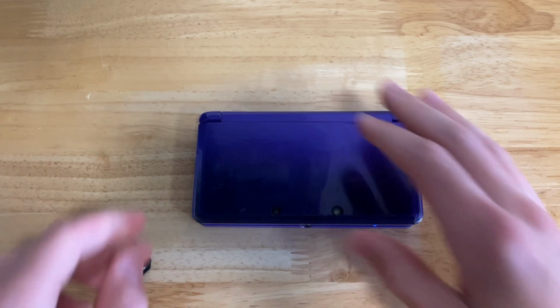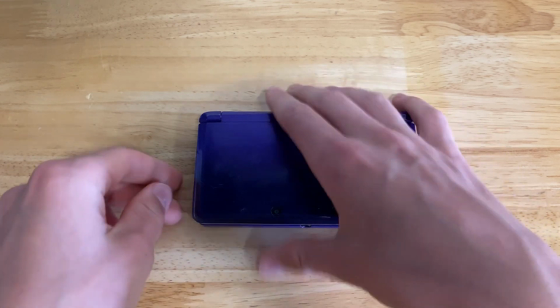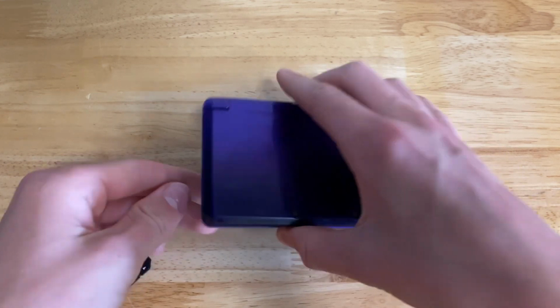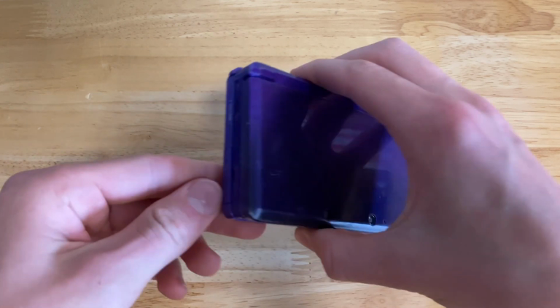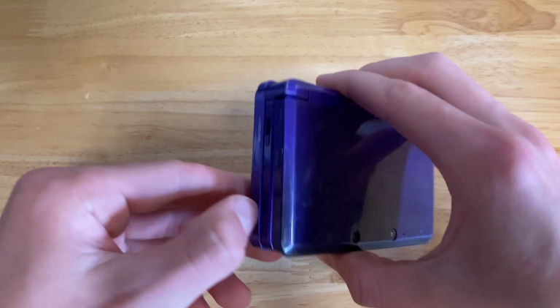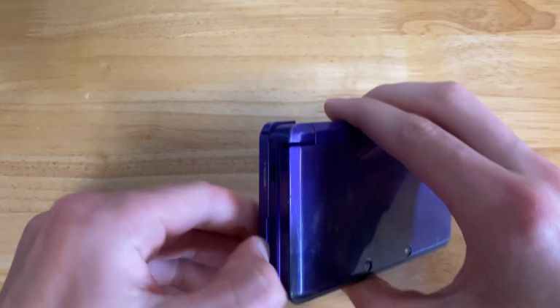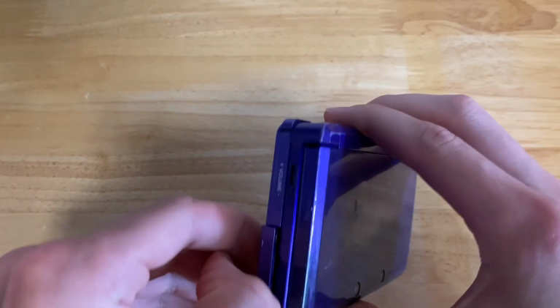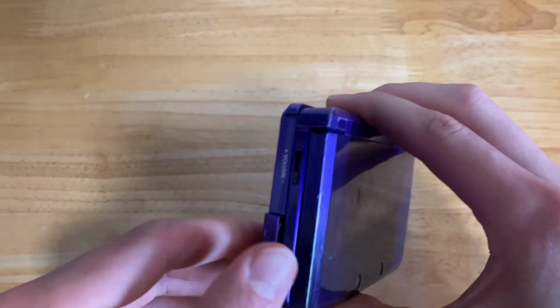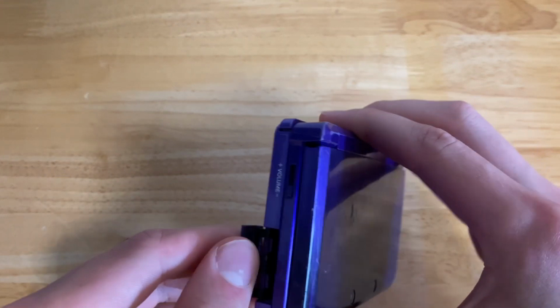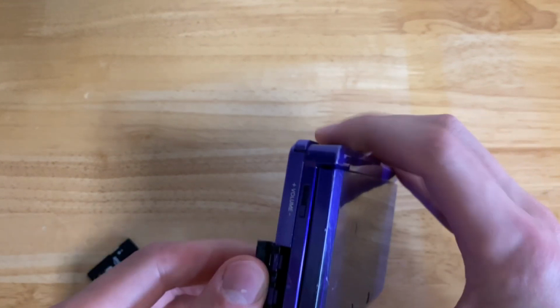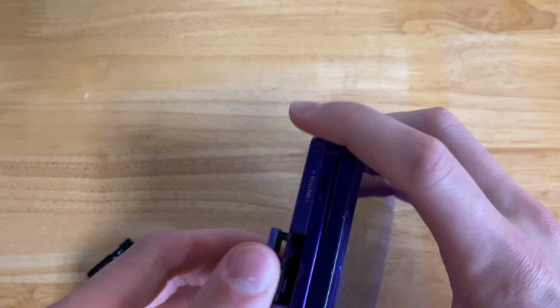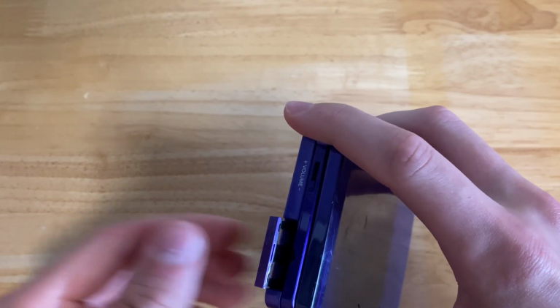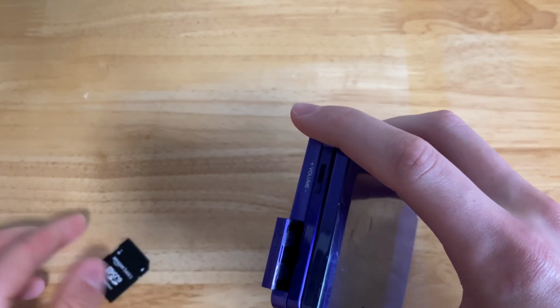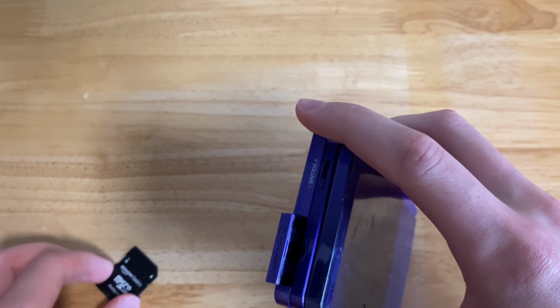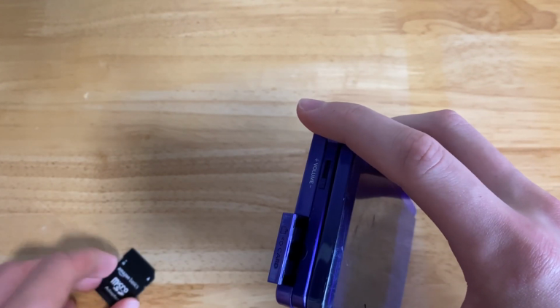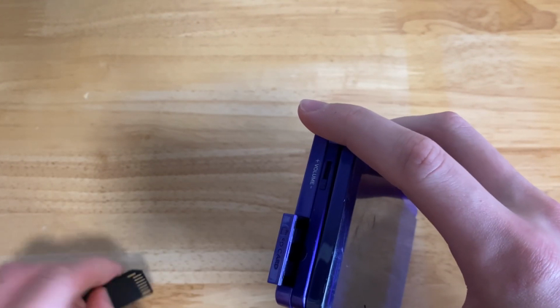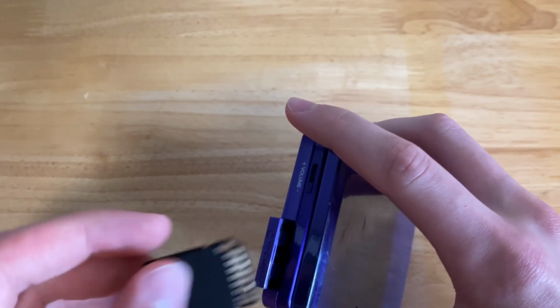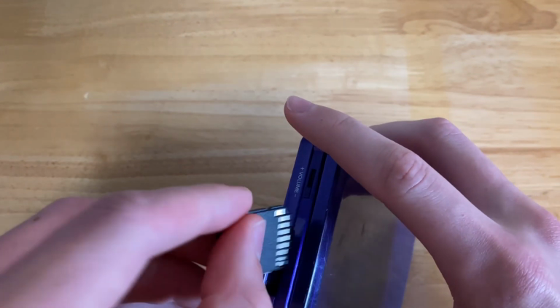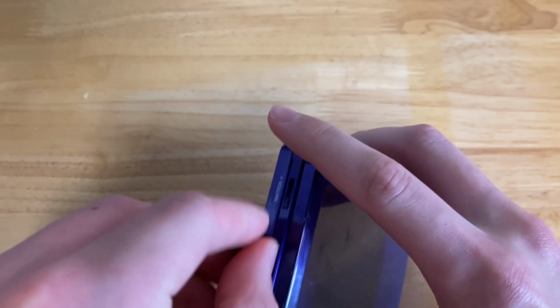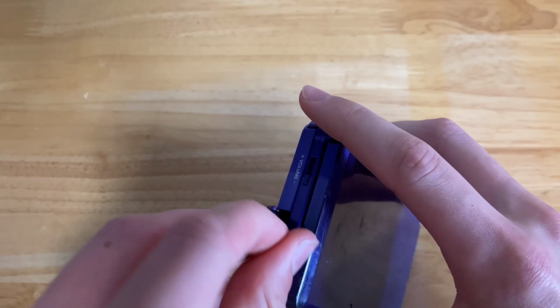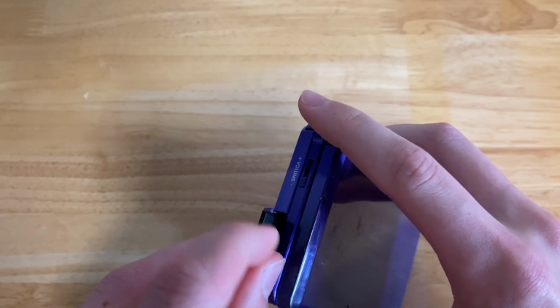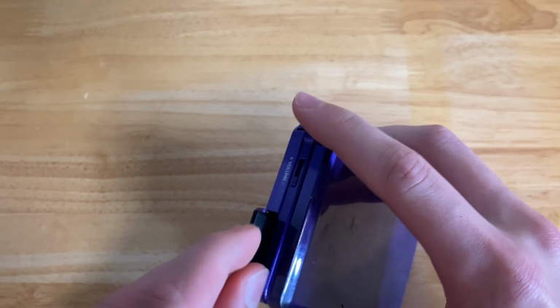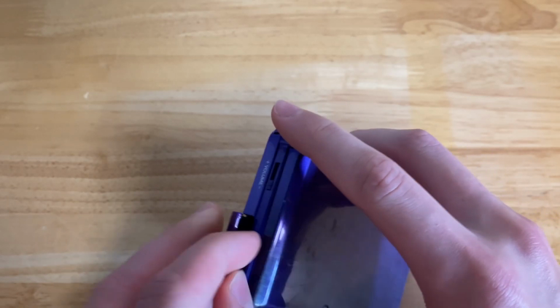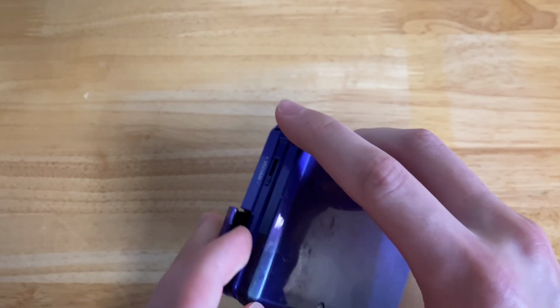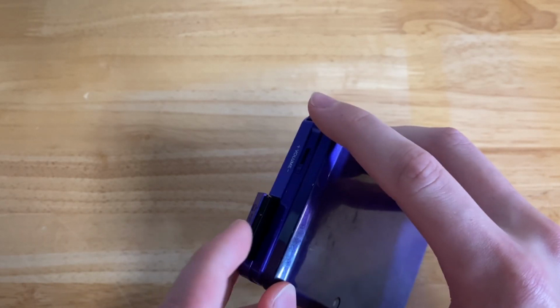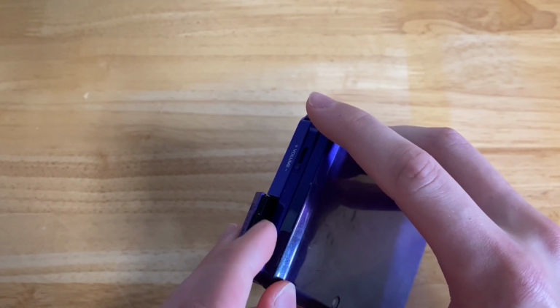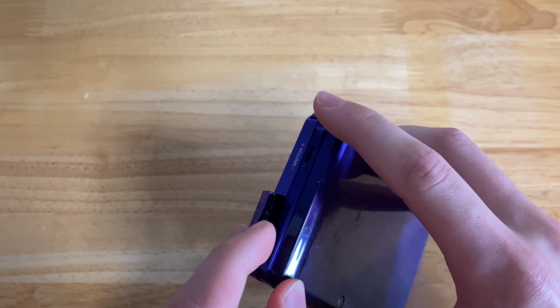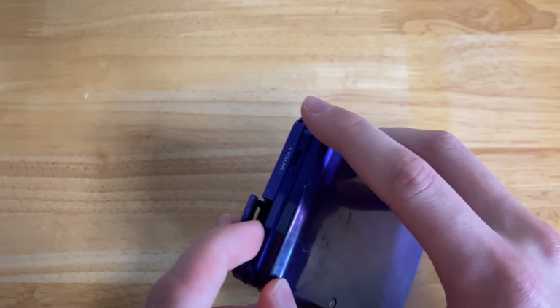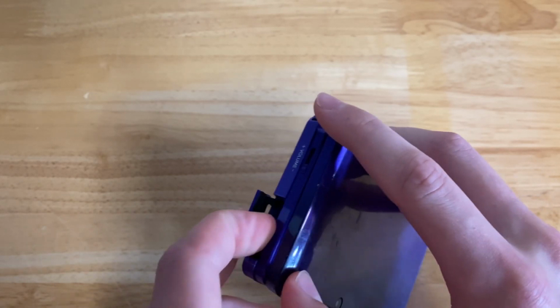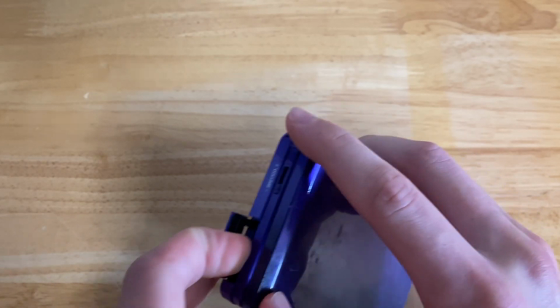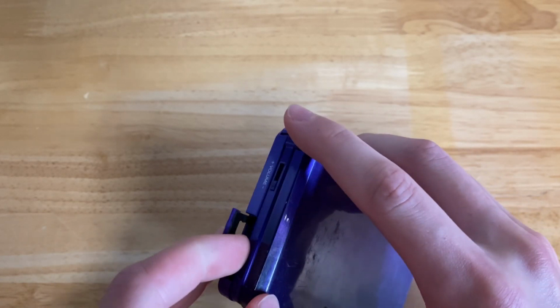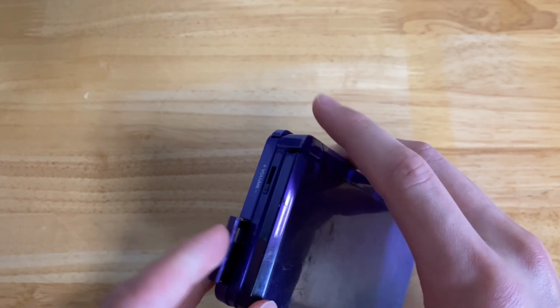Alright guys, the first thing you're going to want to do is put your microSD card into the 3DS, then open it up and let it boot.